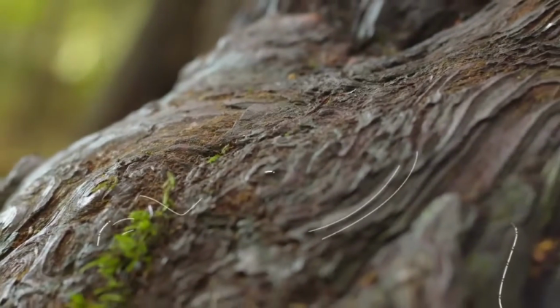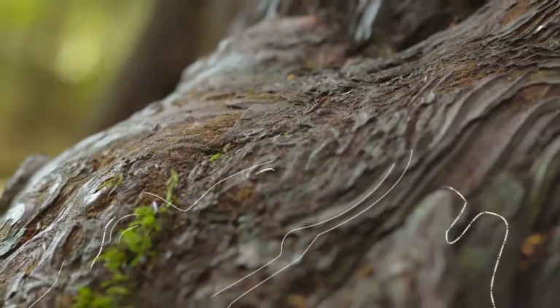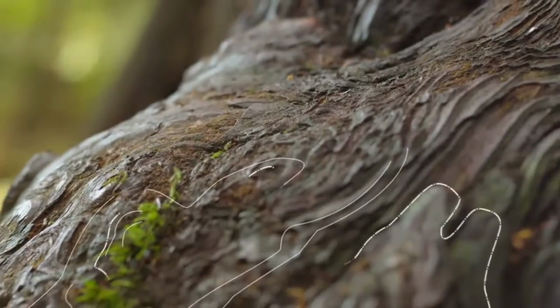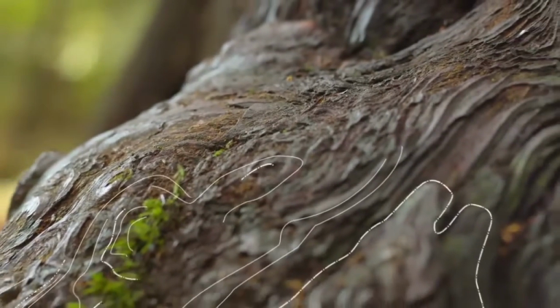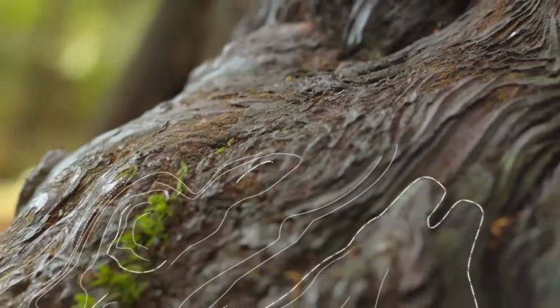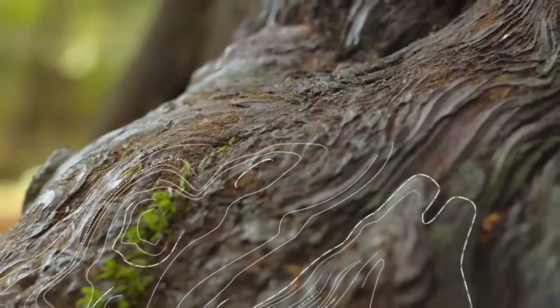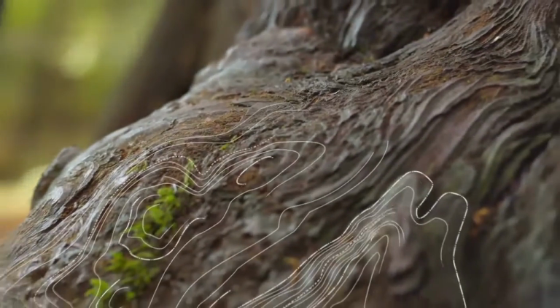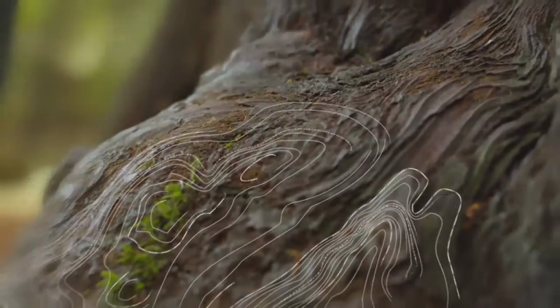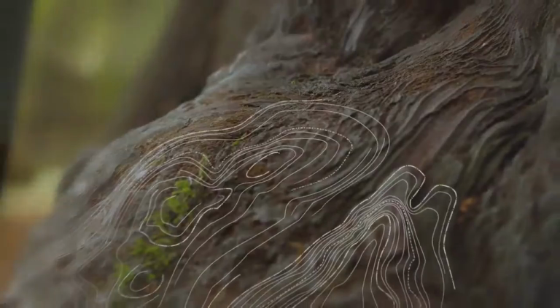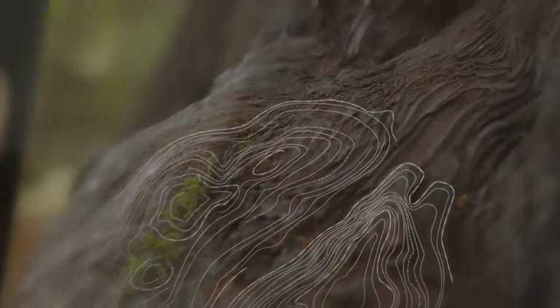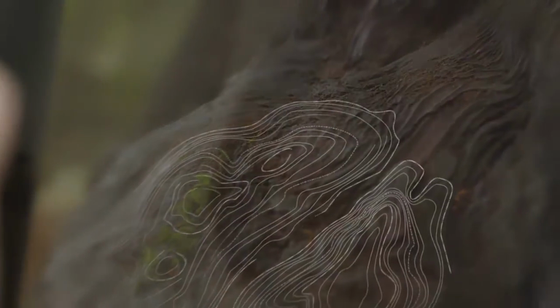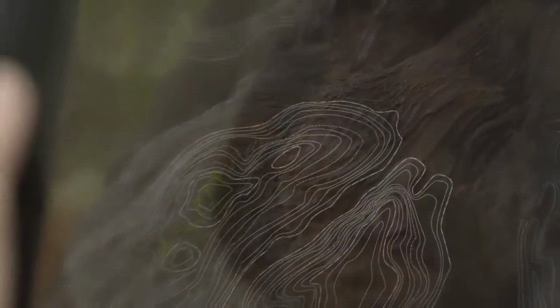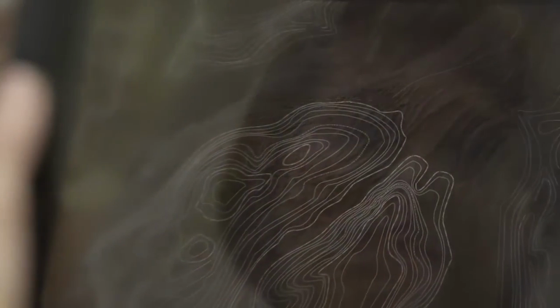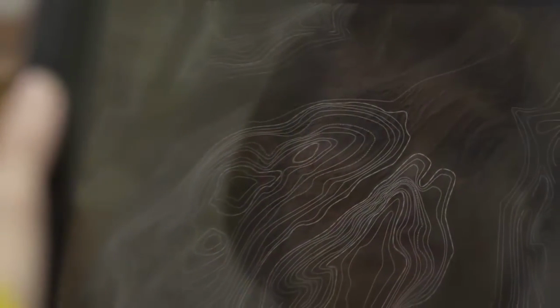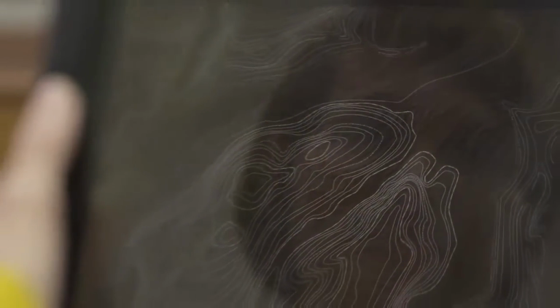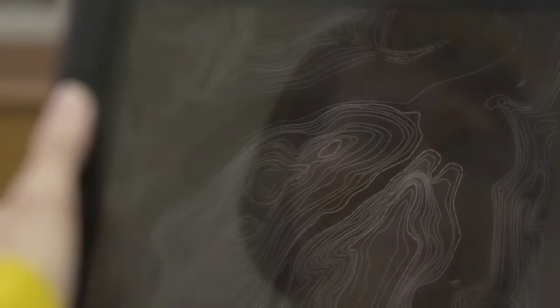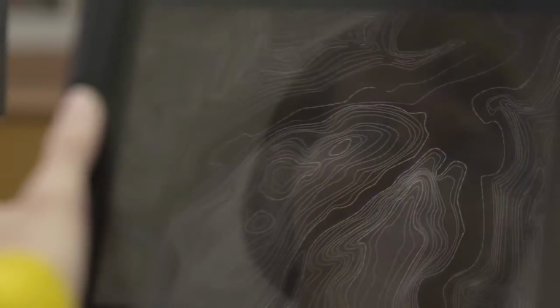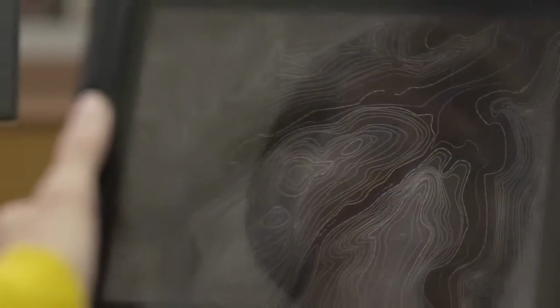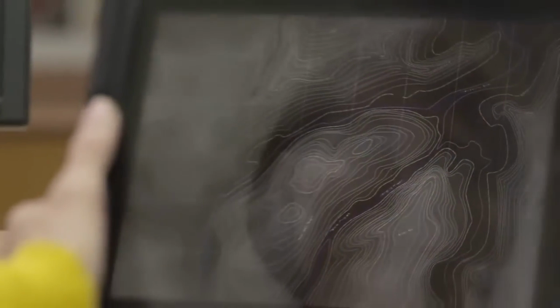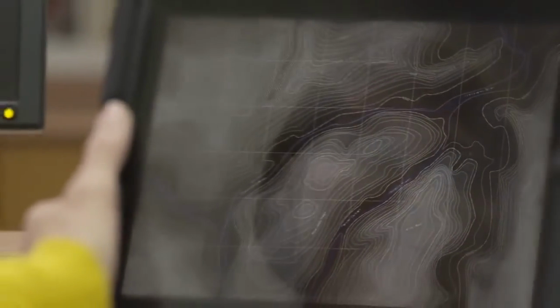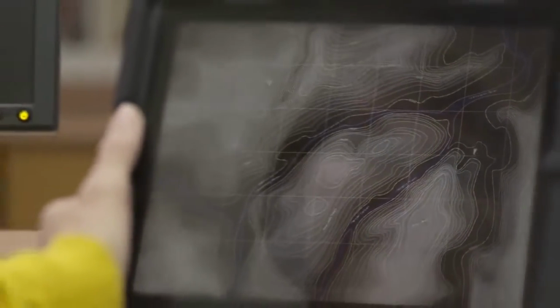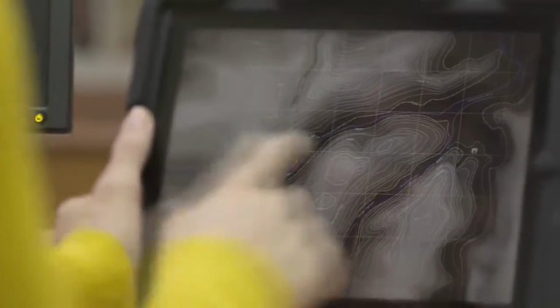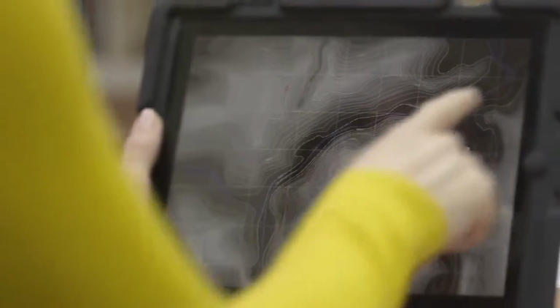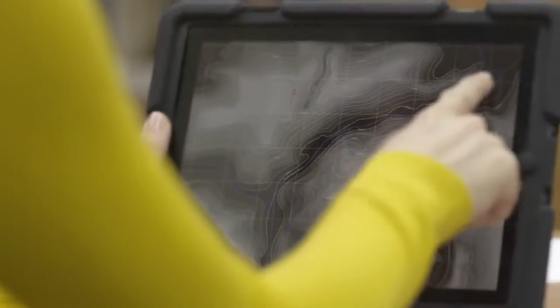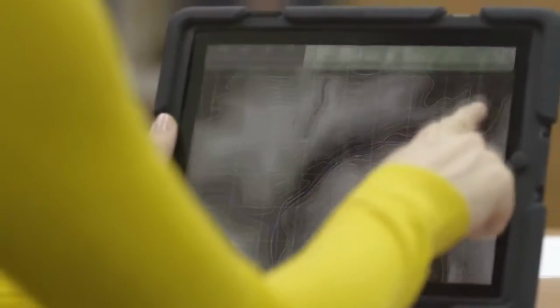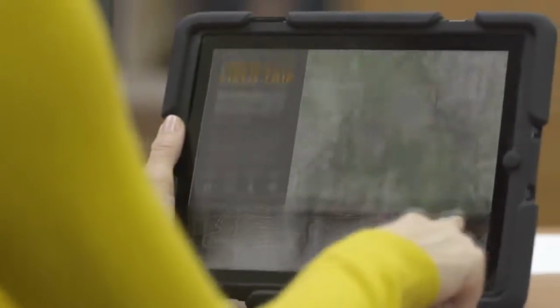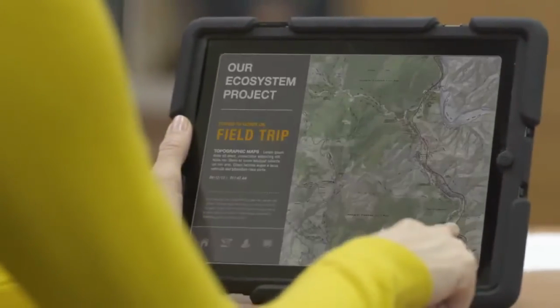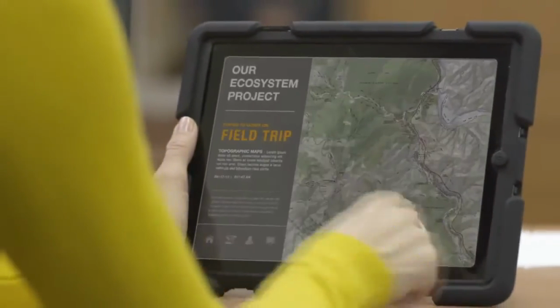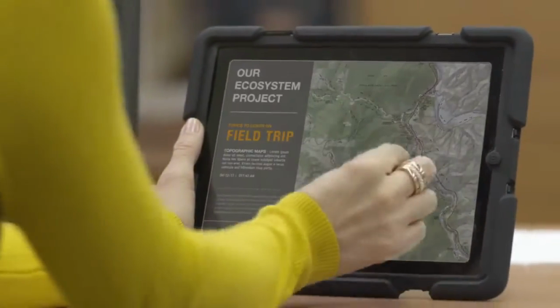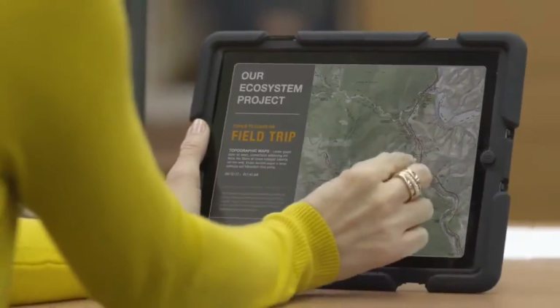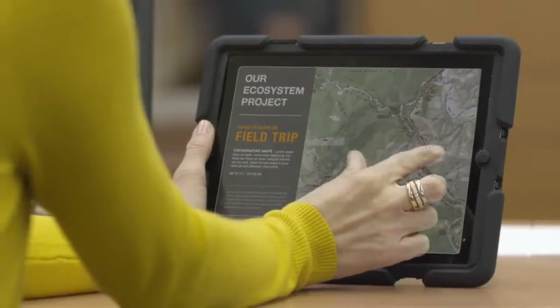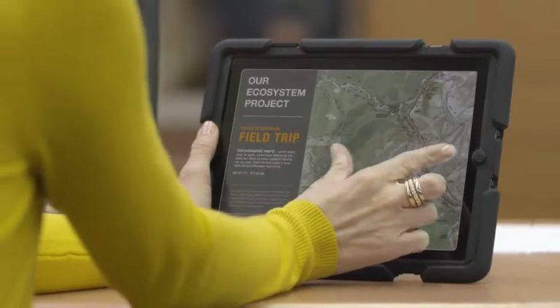The classroom is evolving. Verizon, along with its partners, is giving teachers and students powerful learning tools.